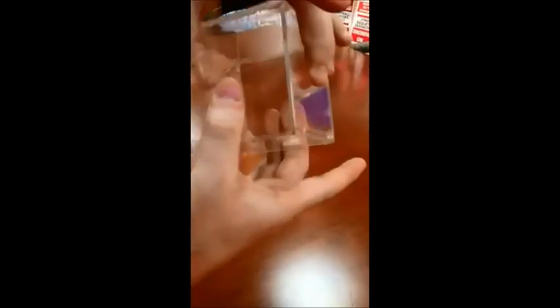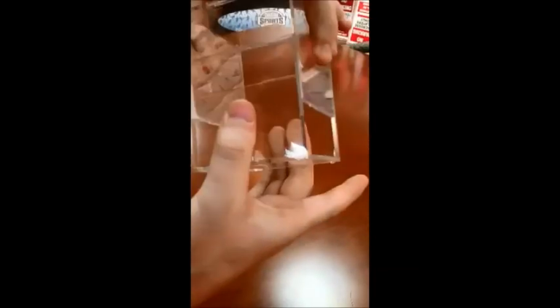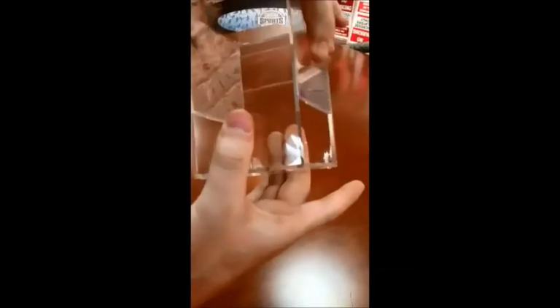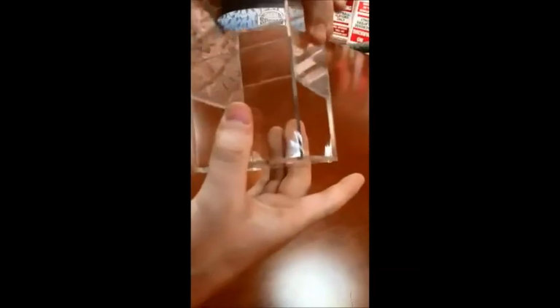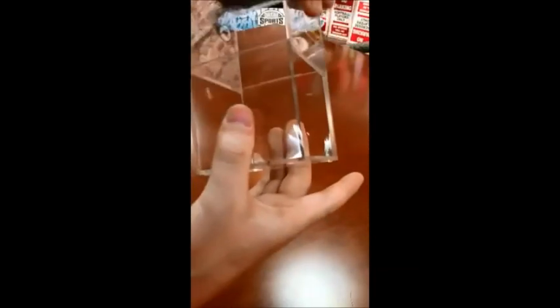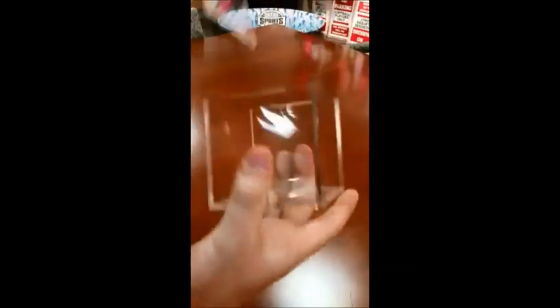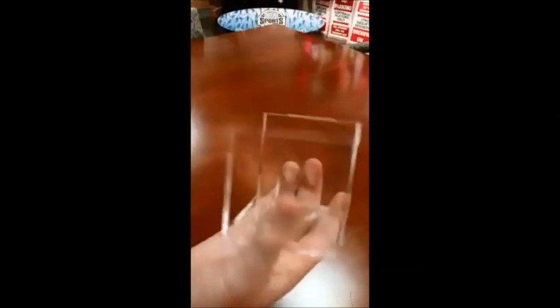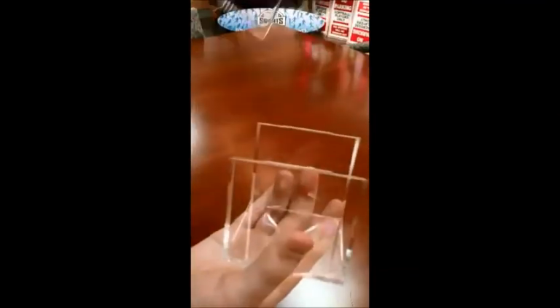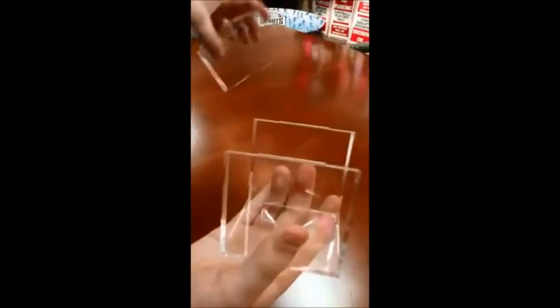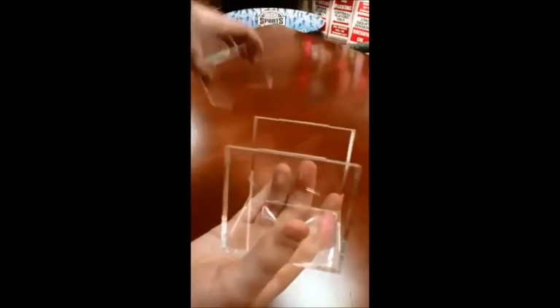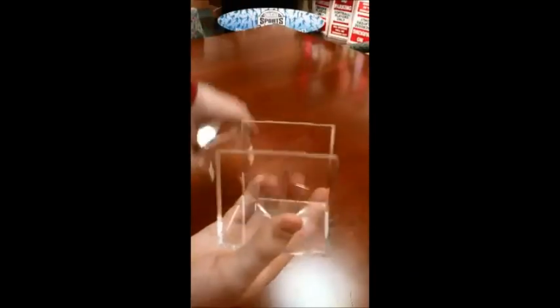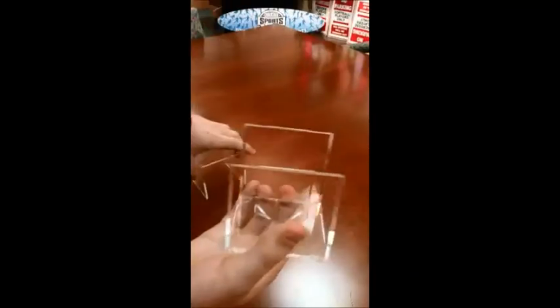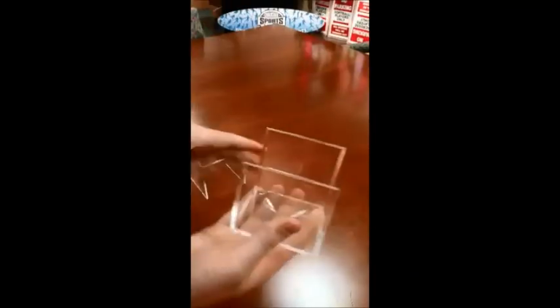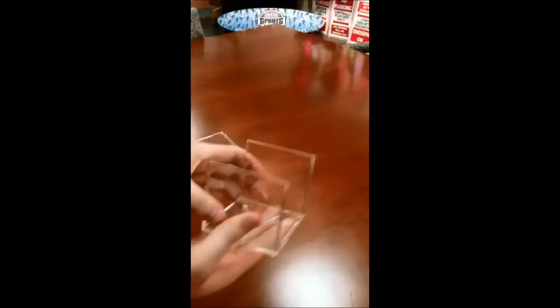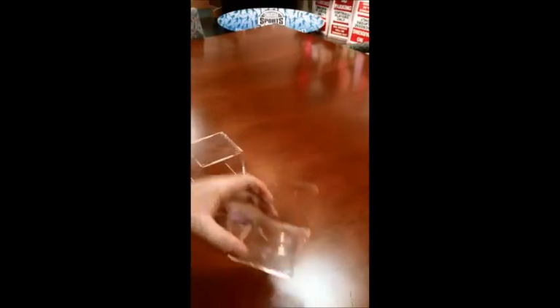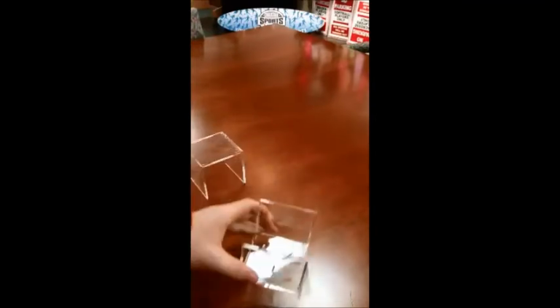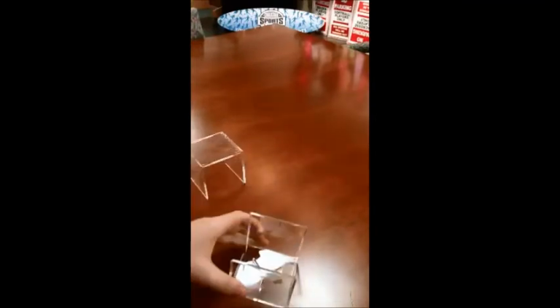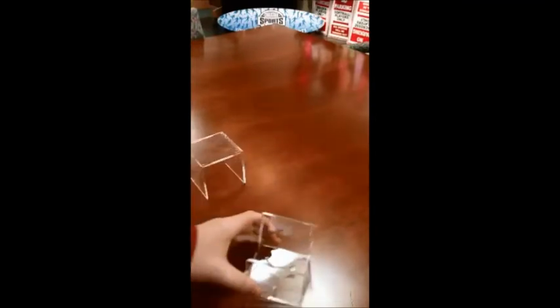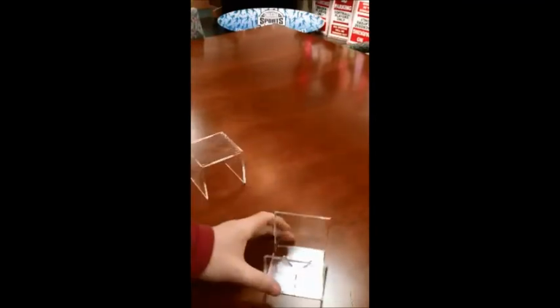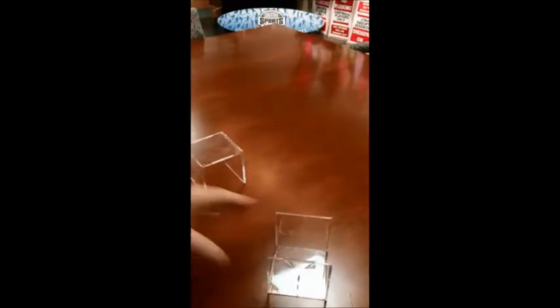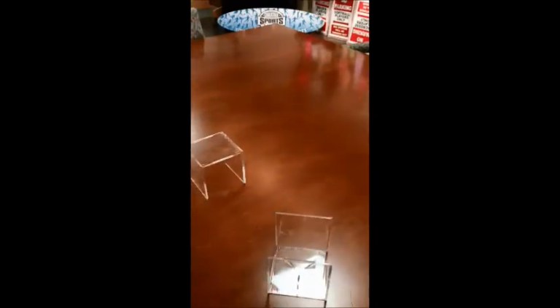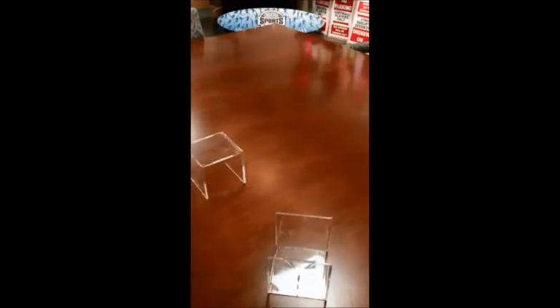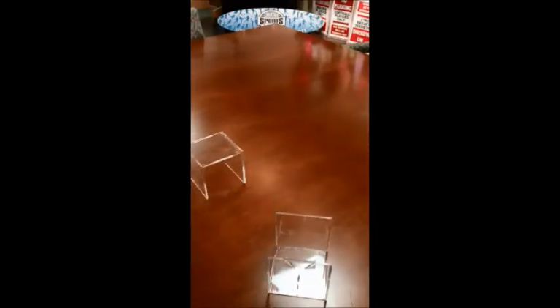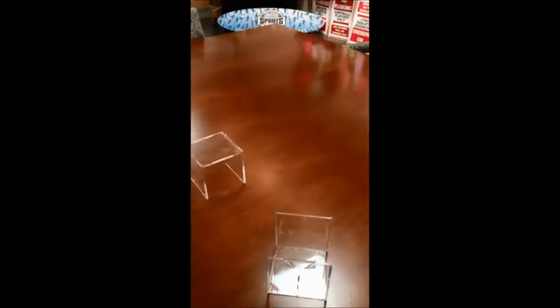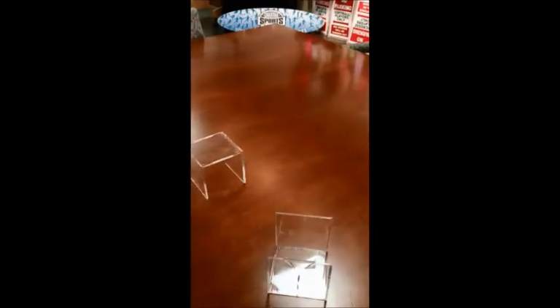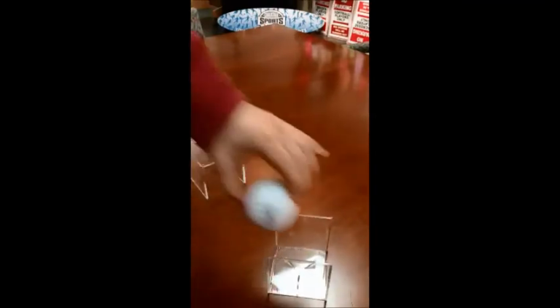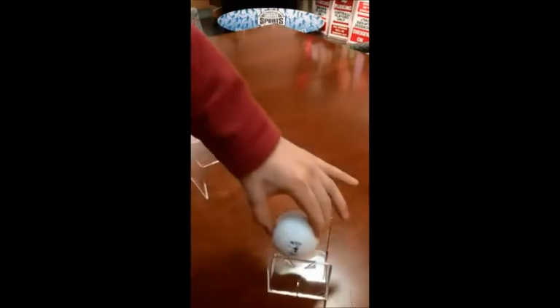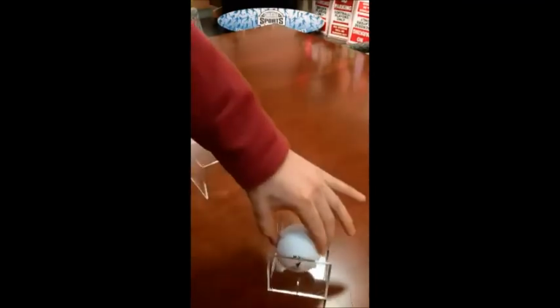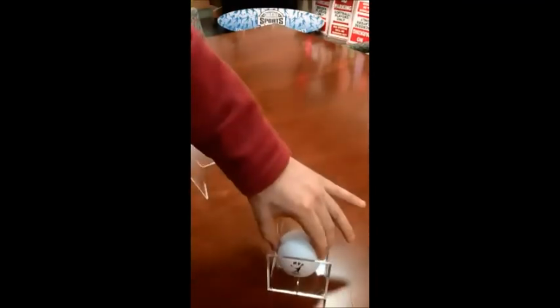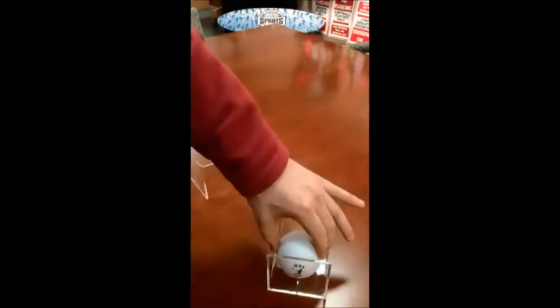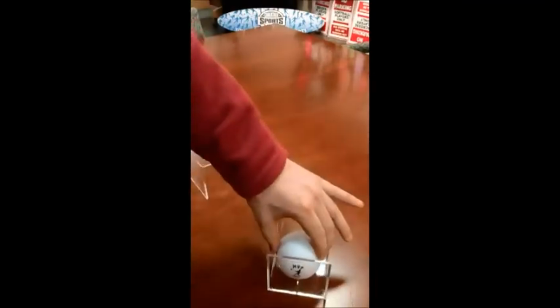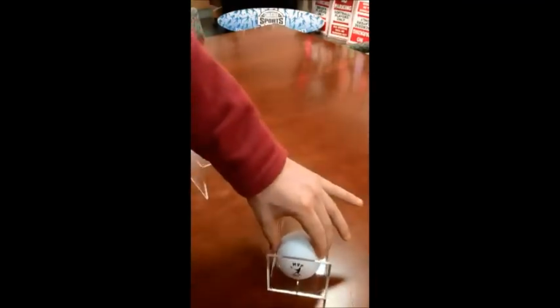Lightly pull apart and it should come out. Then you can take one of our lacrosse balls or baseballs and plop it in the display.